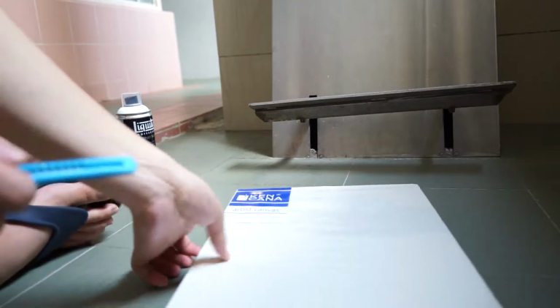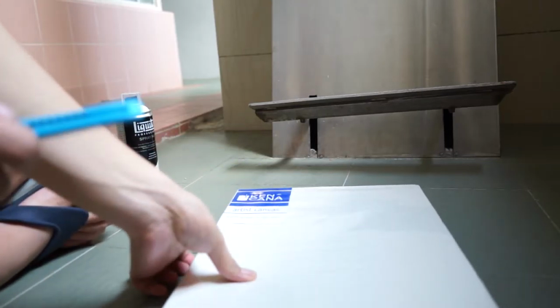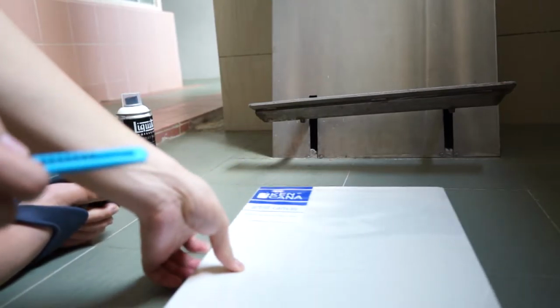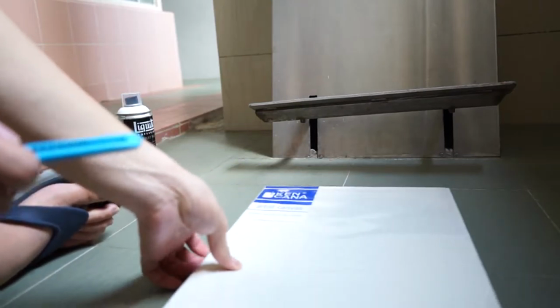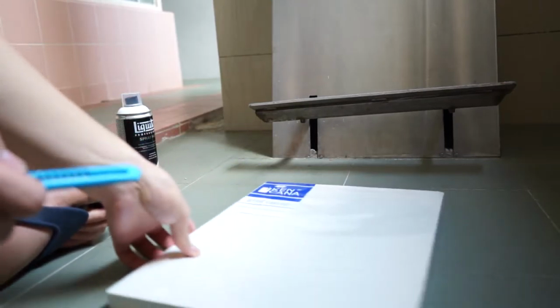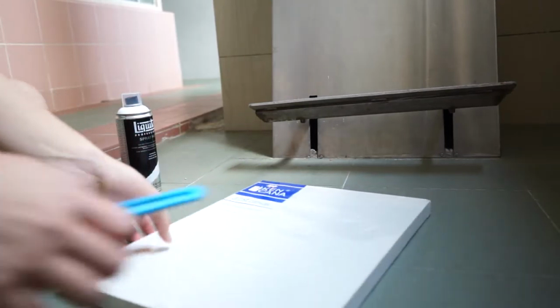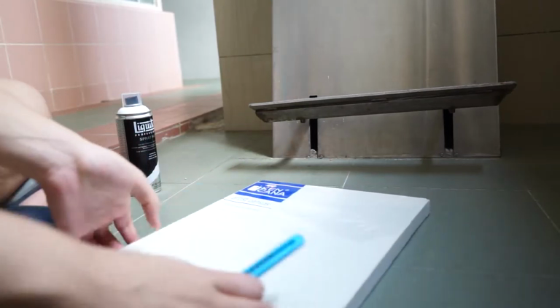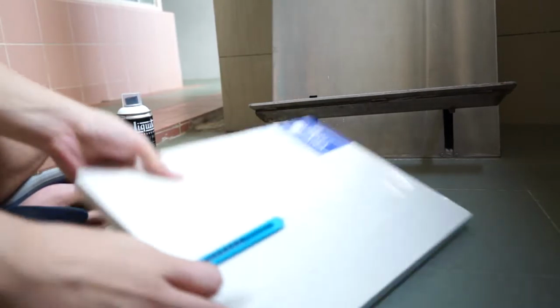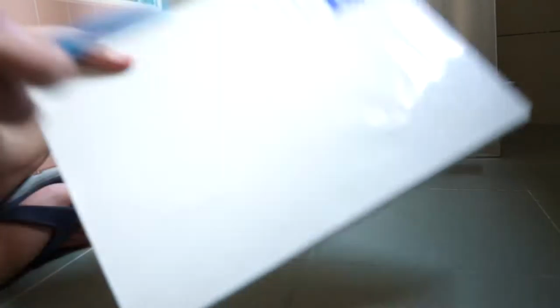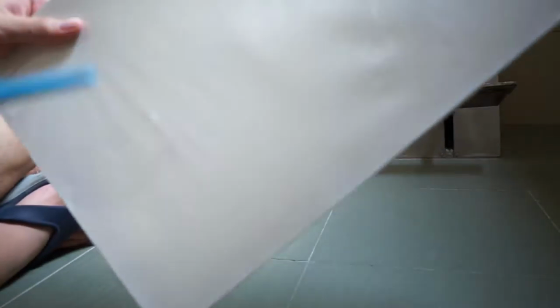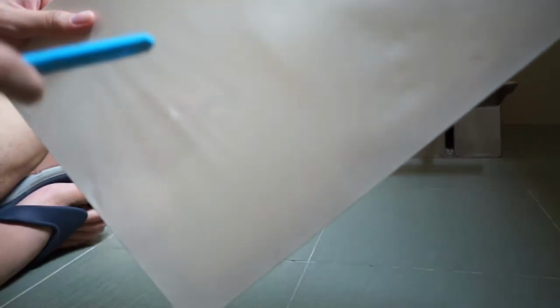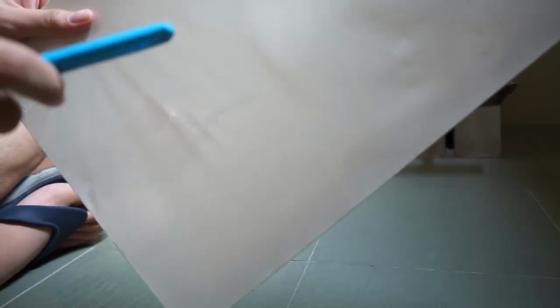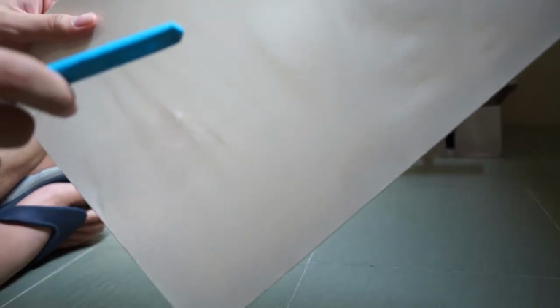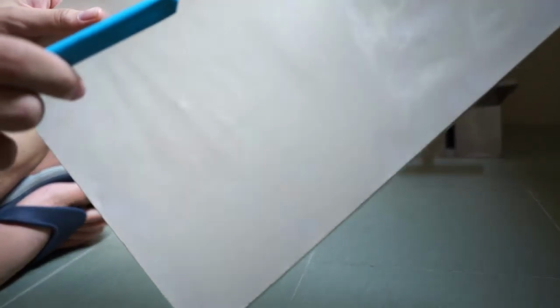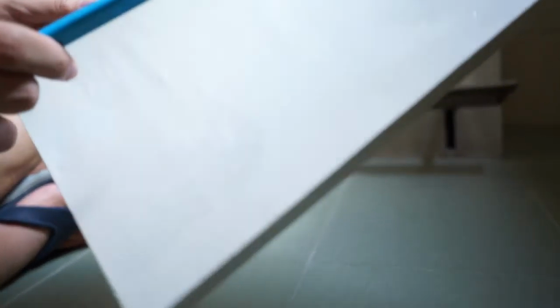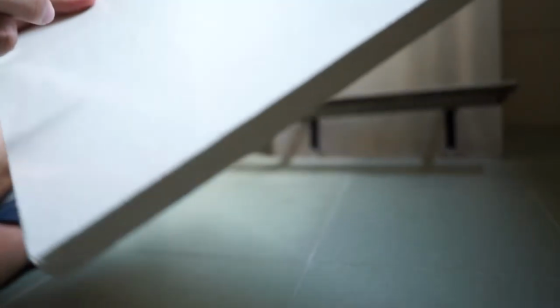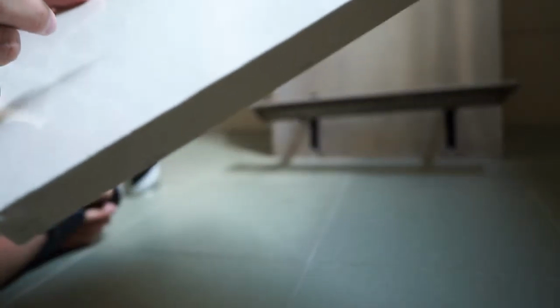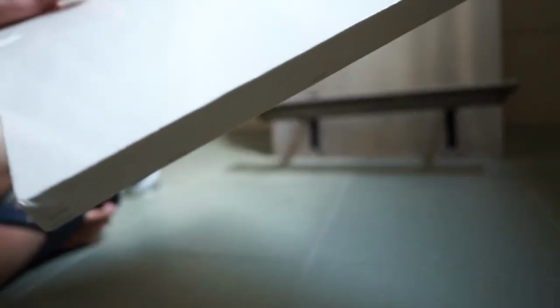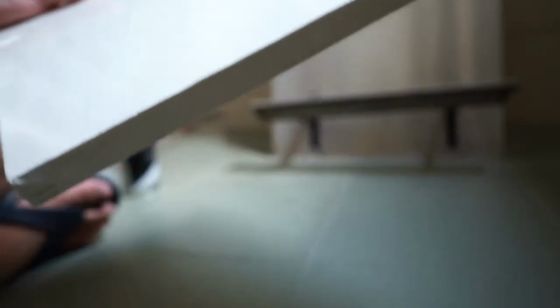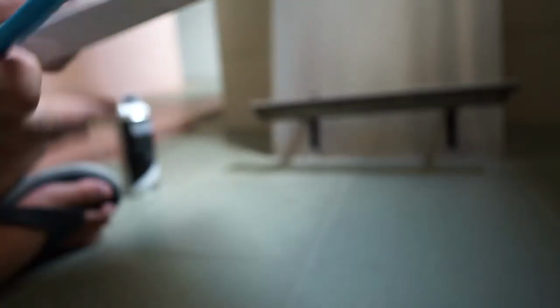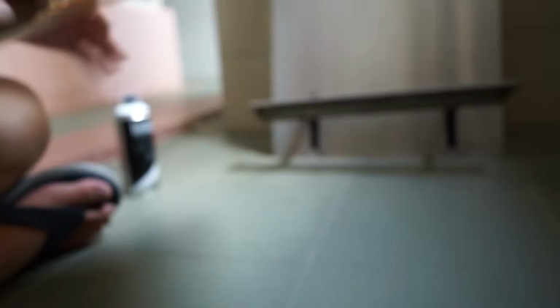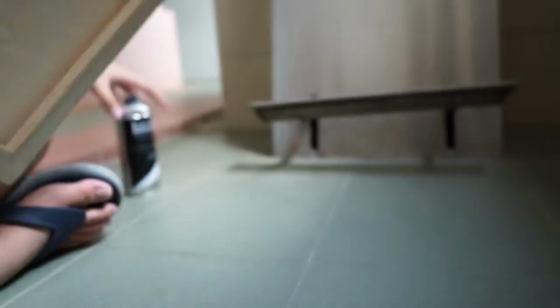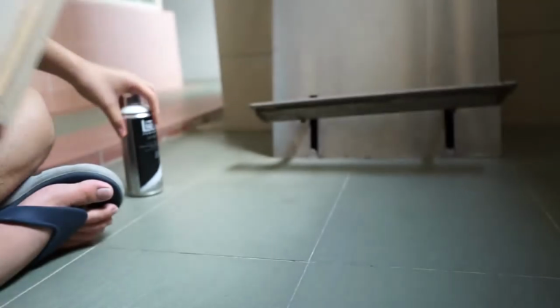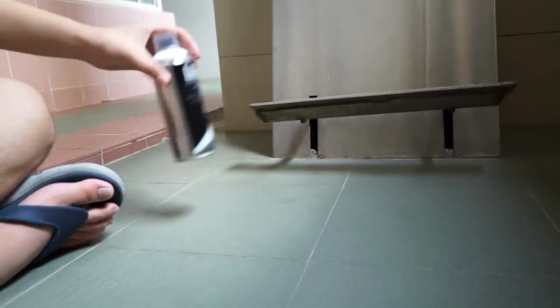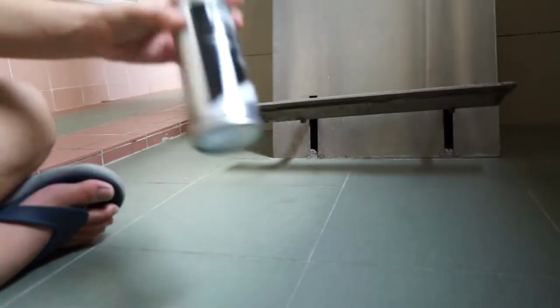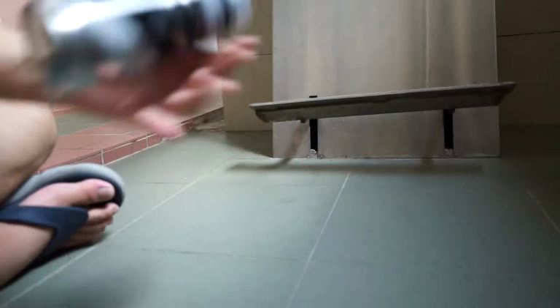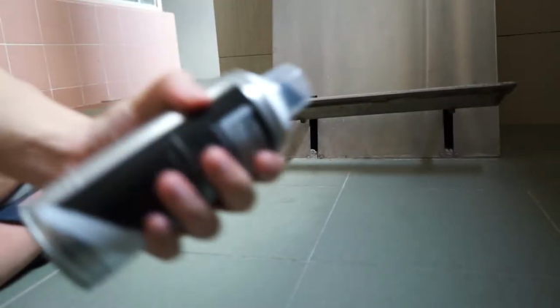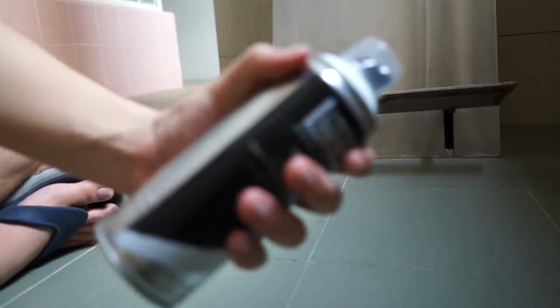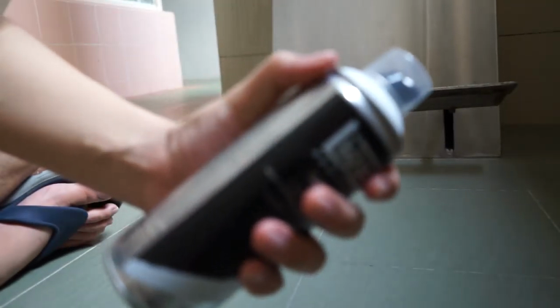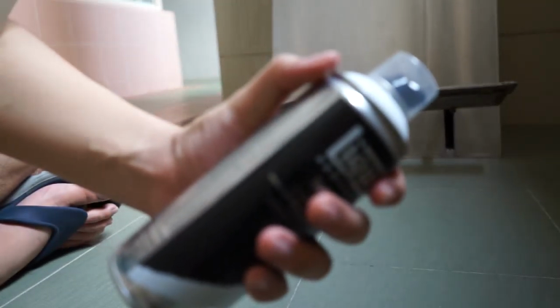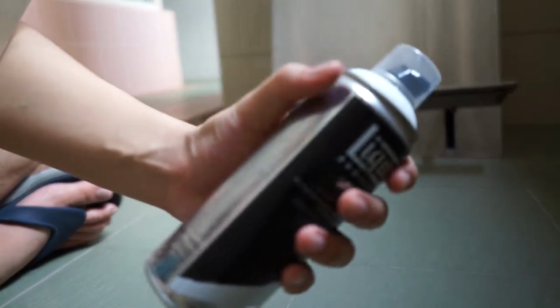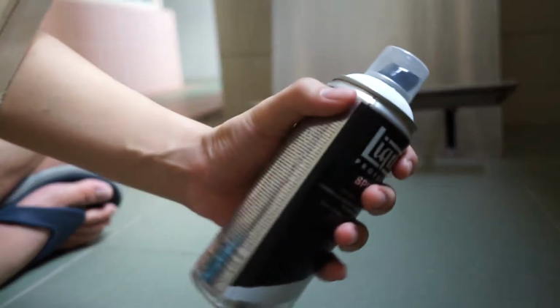So this canvas isn't white, but let's get wild.